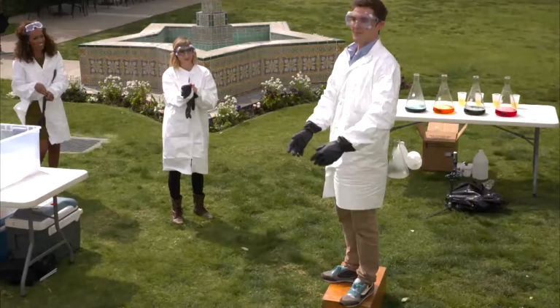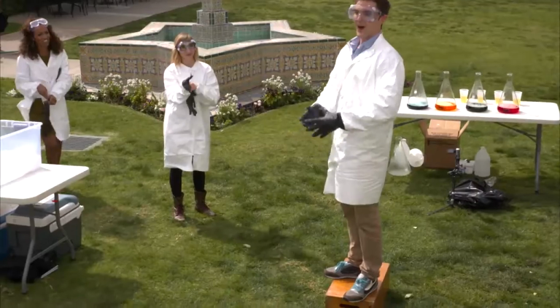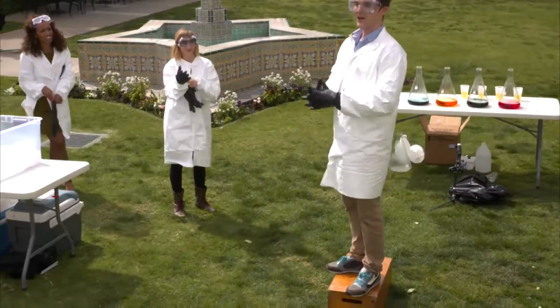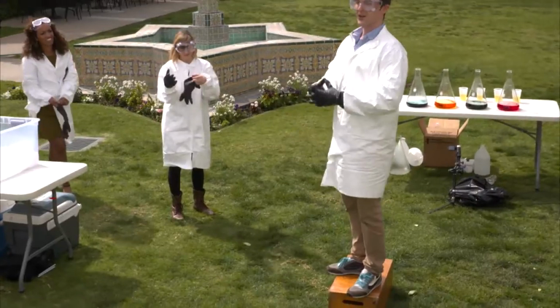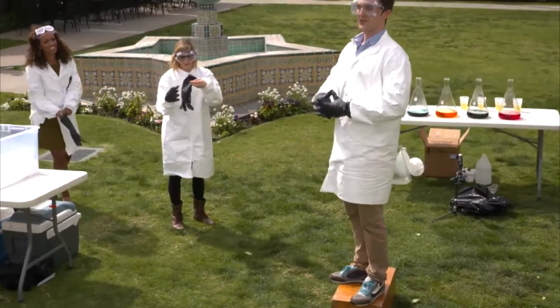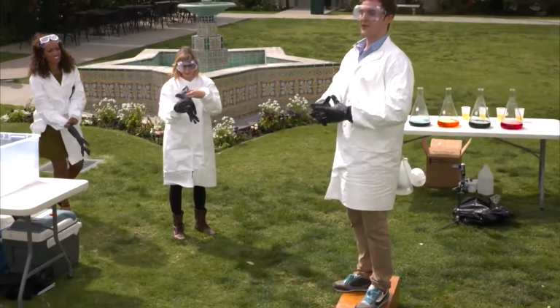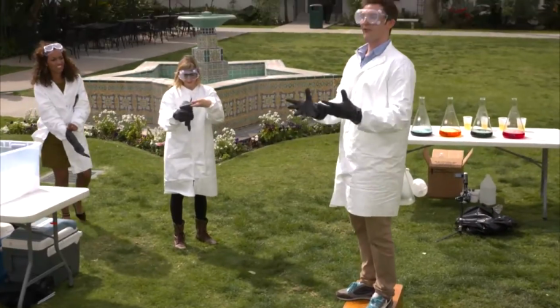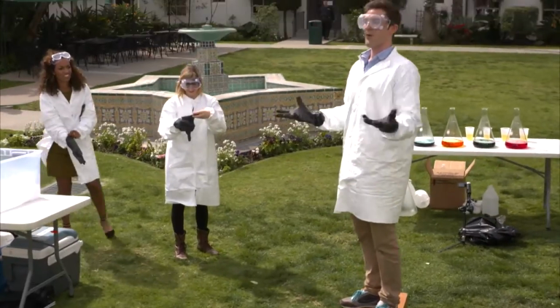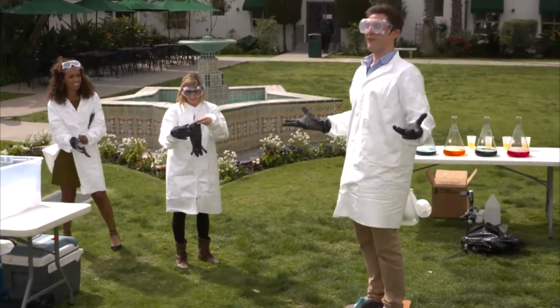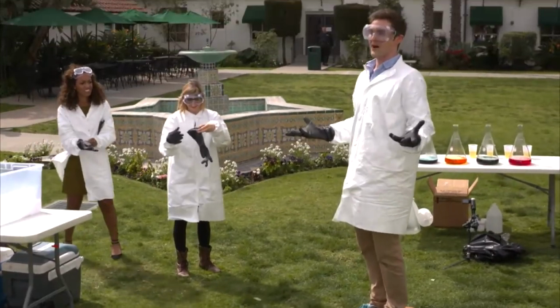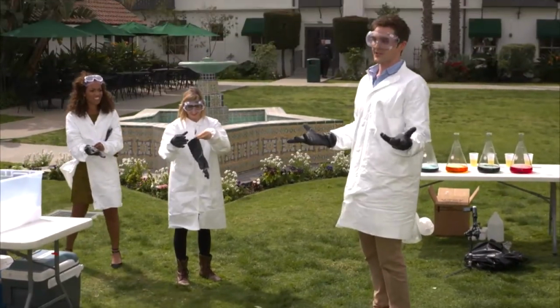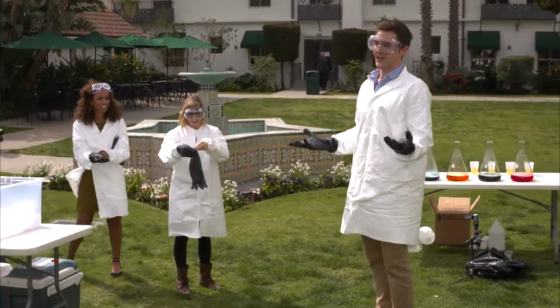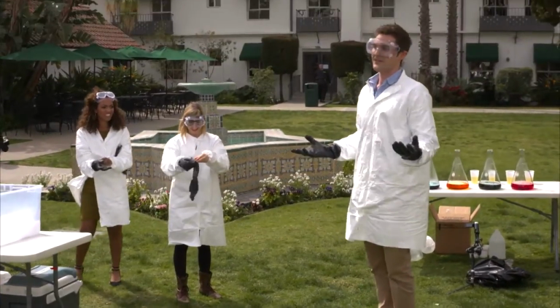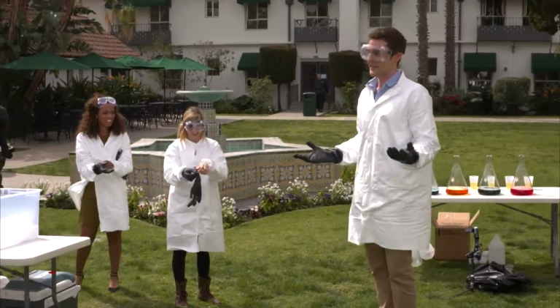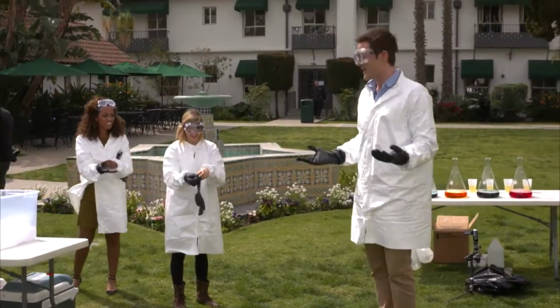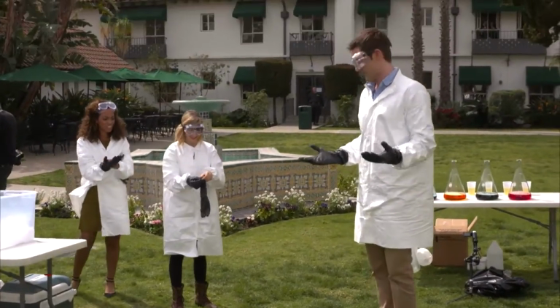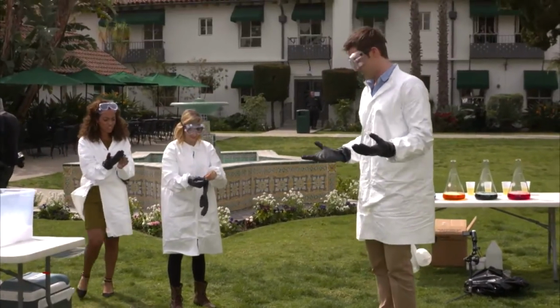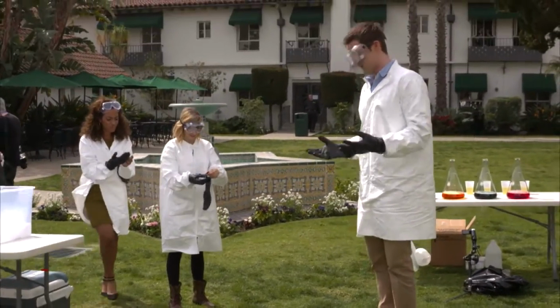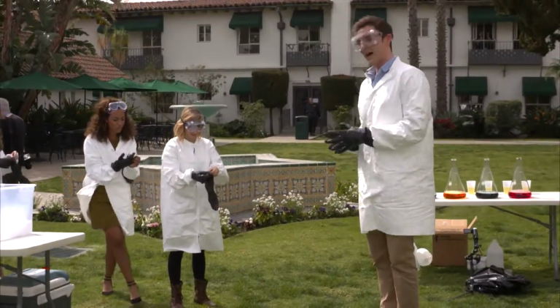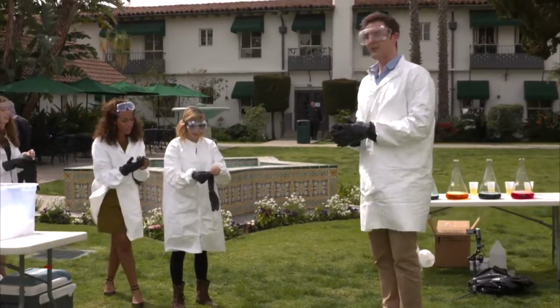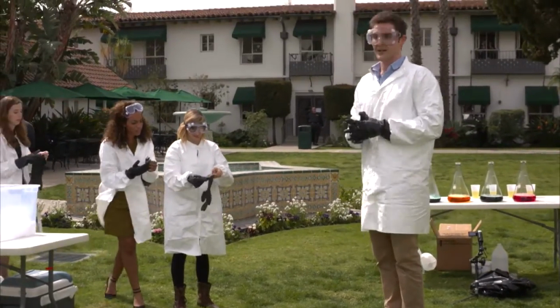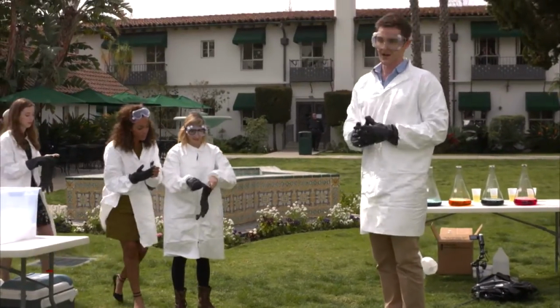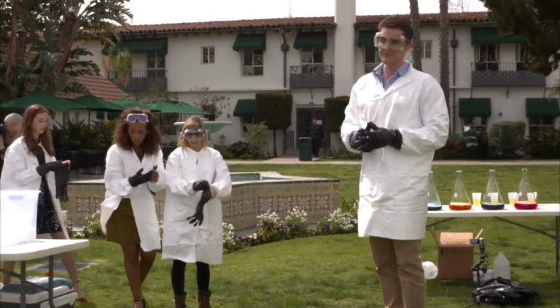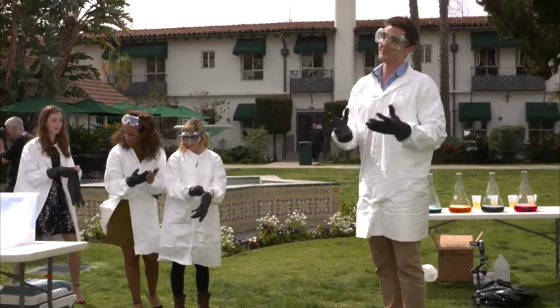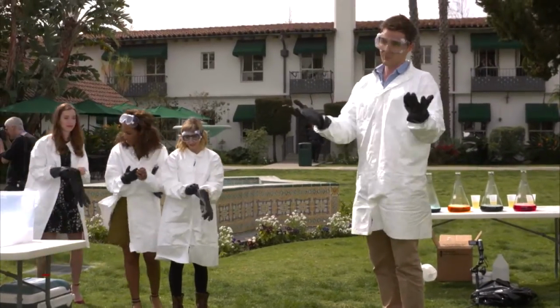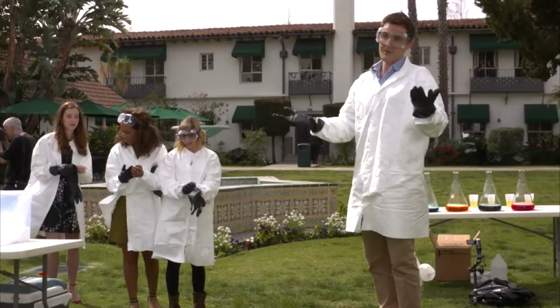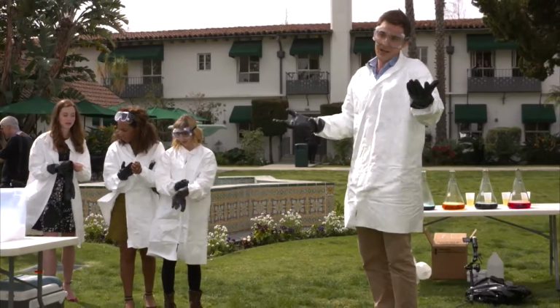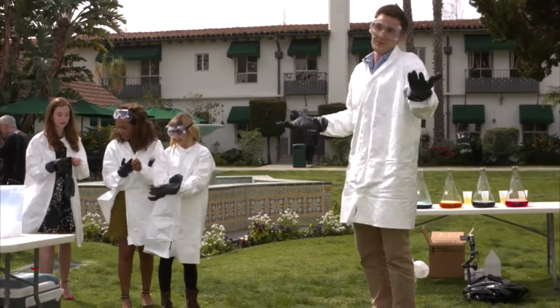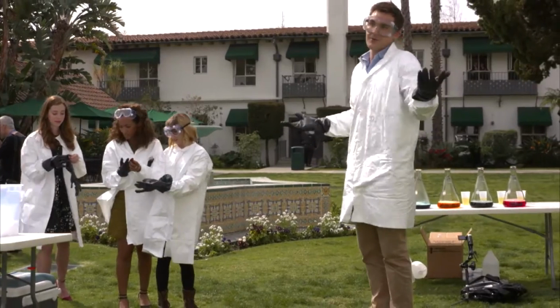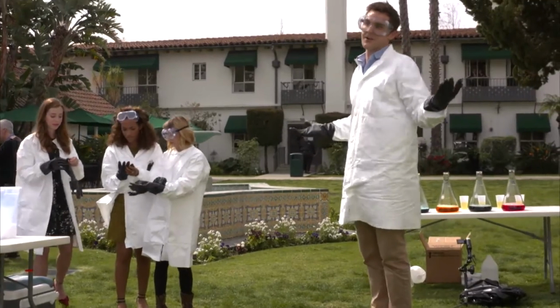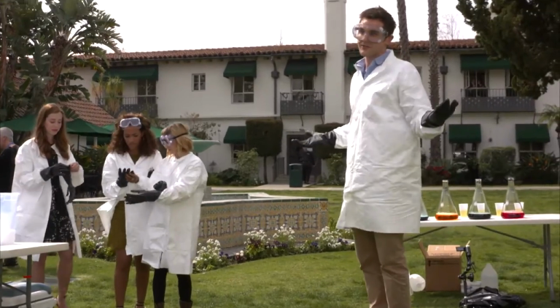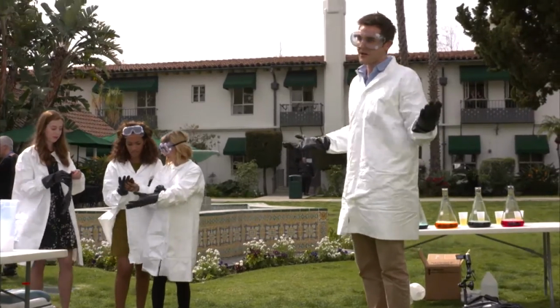I call it the foam fountain of science. What's happening here — it's pretty, it sounds pretty impressive, right?